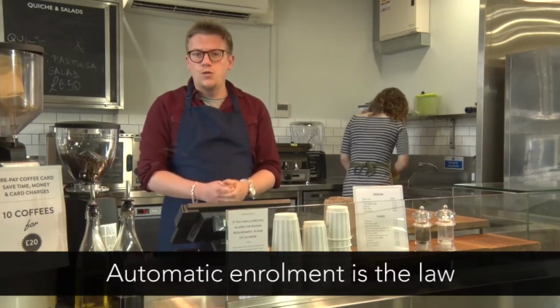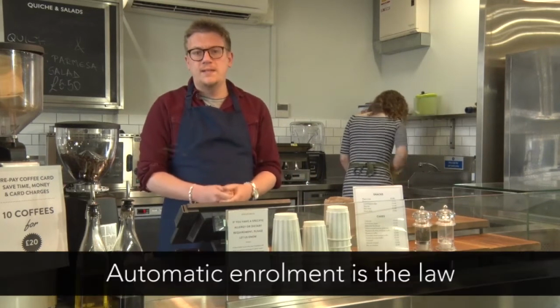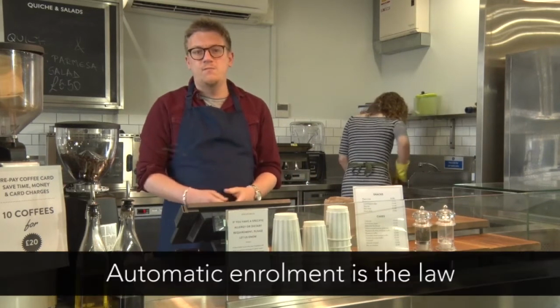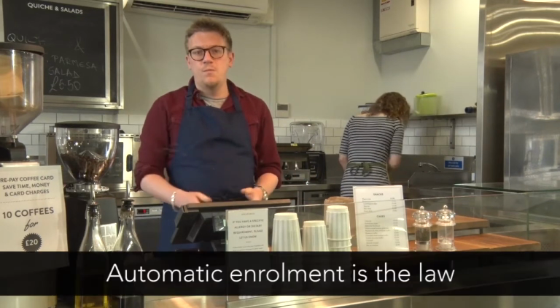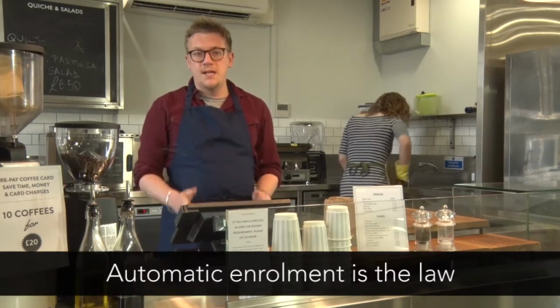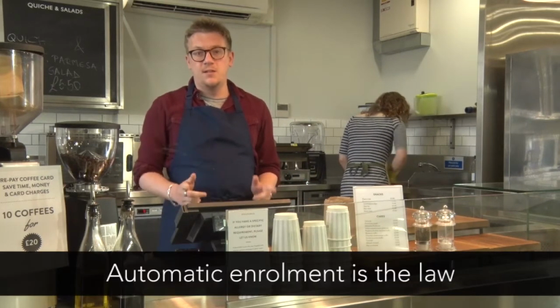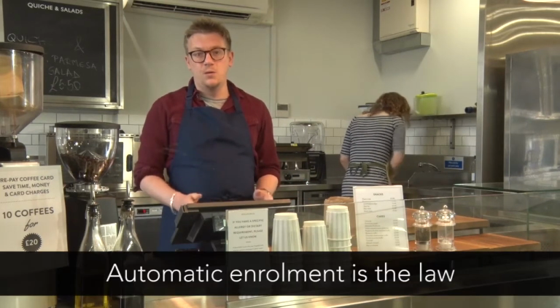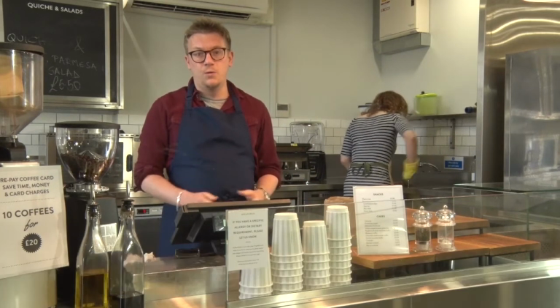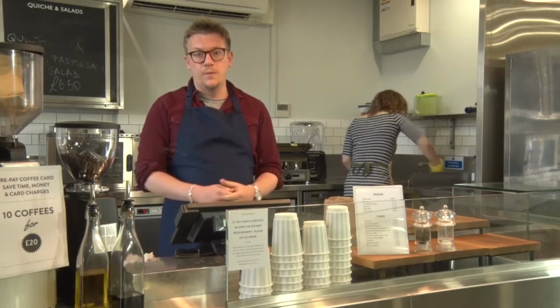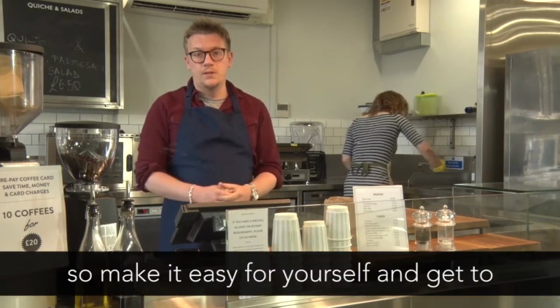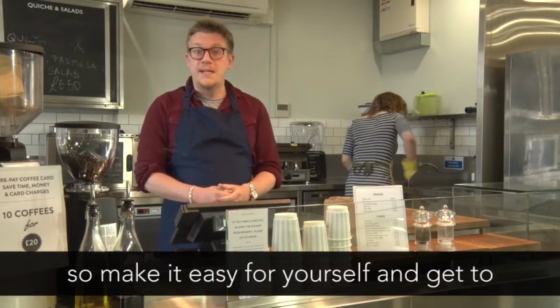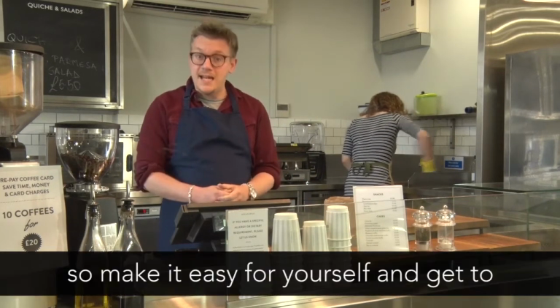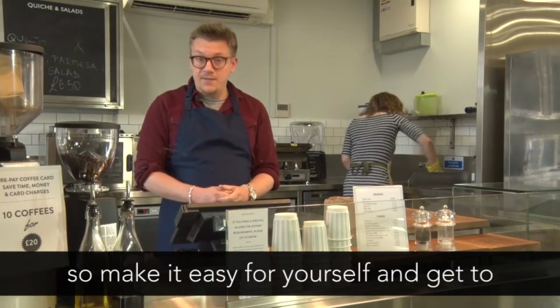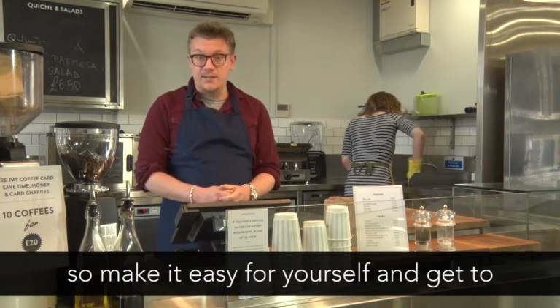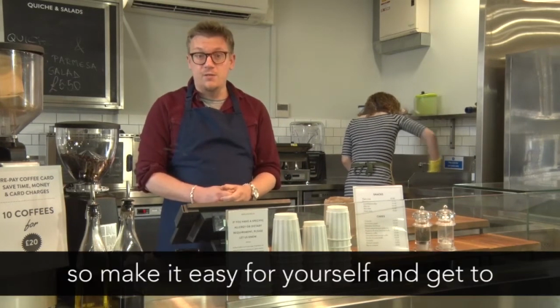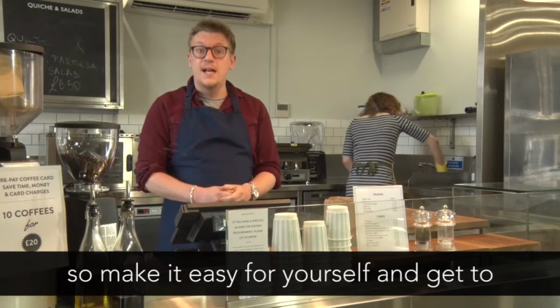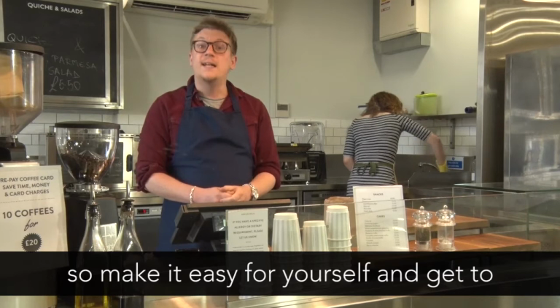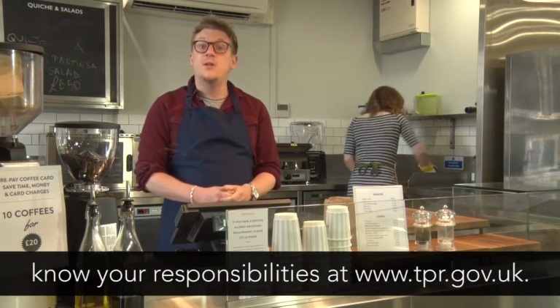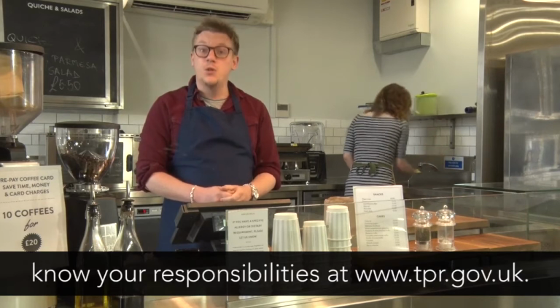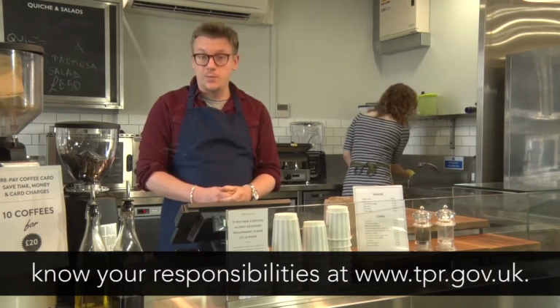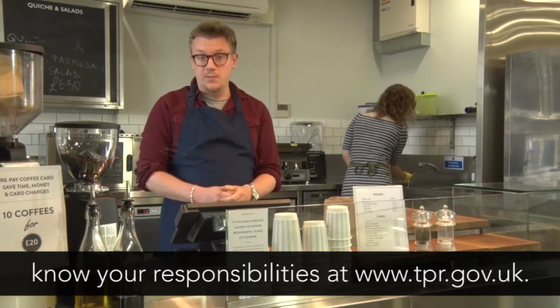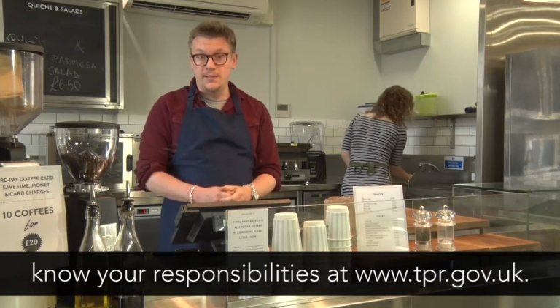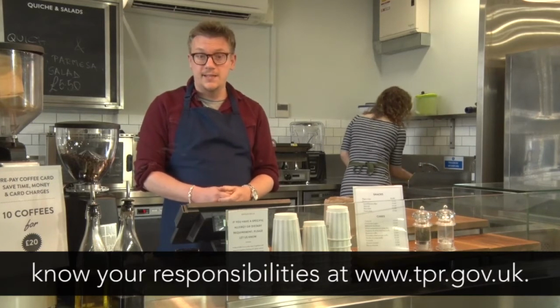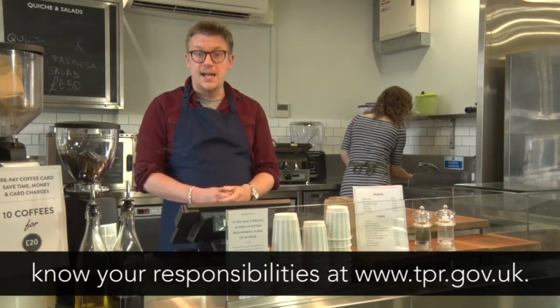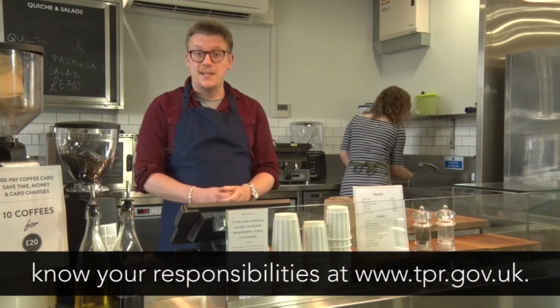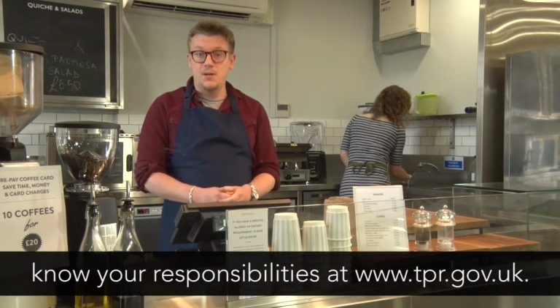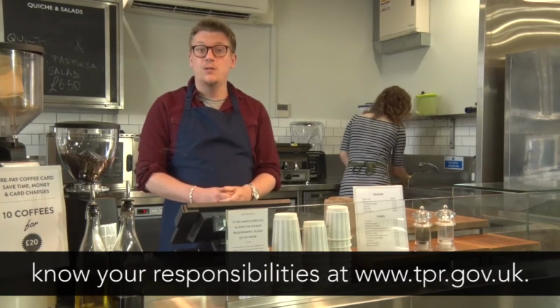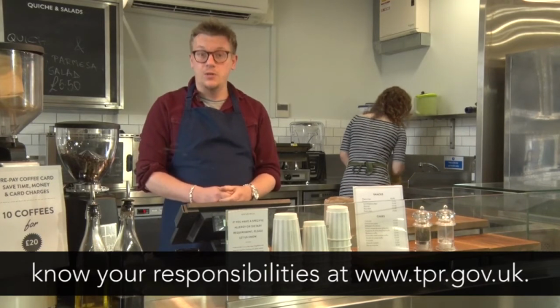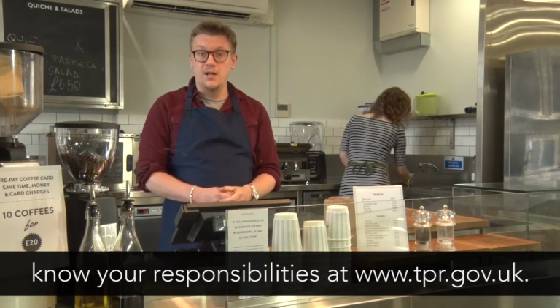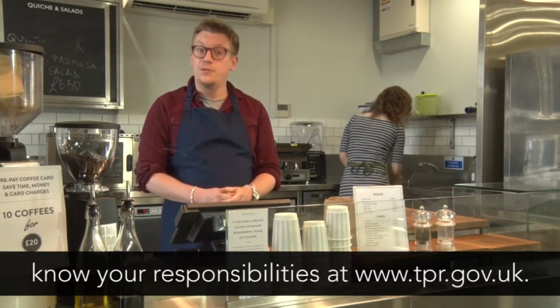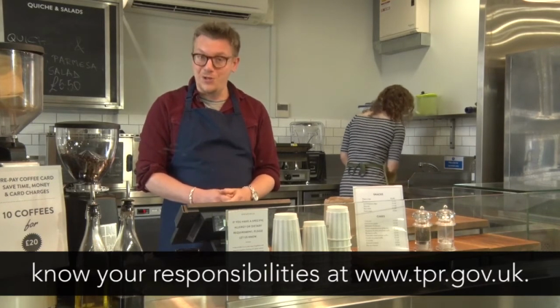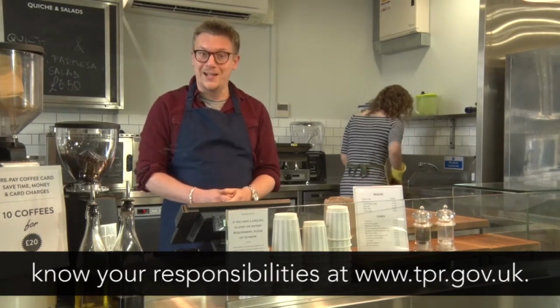Automatic enrolment is the law, so make it easy for yourself and get to know your responsibilities at tpr.gov.uk.